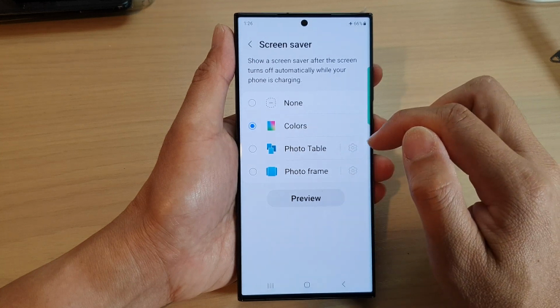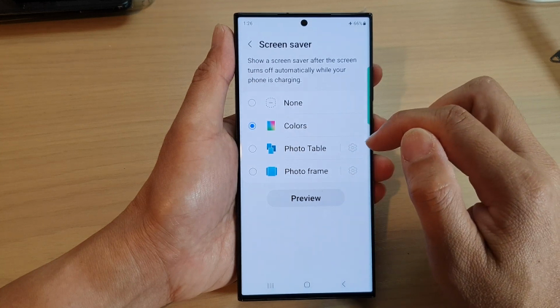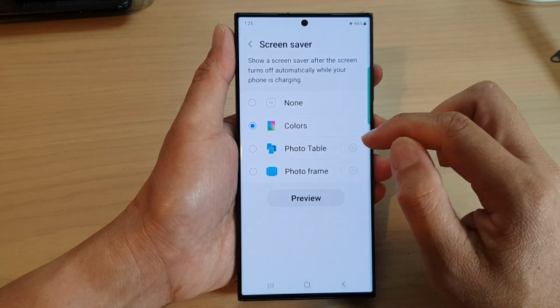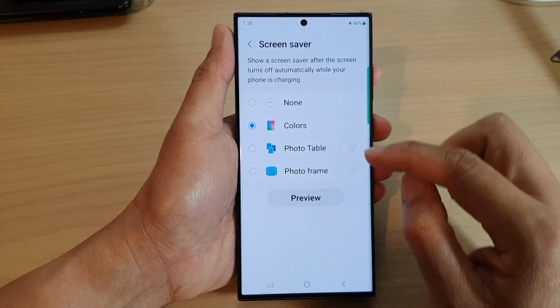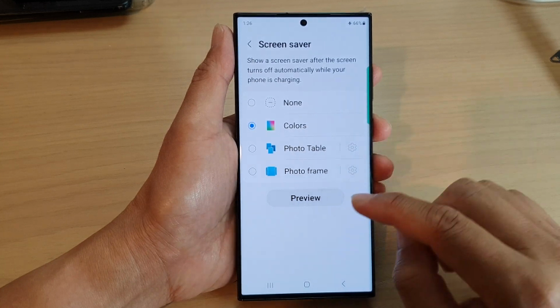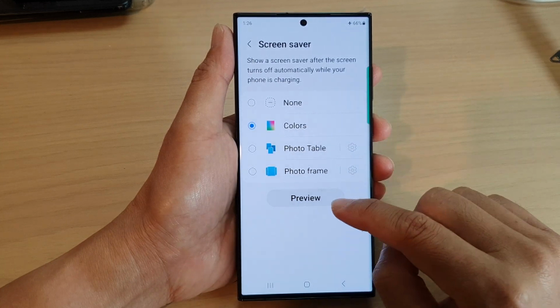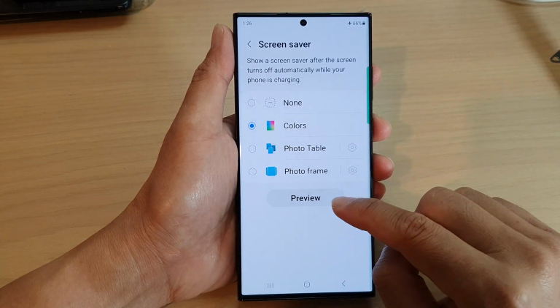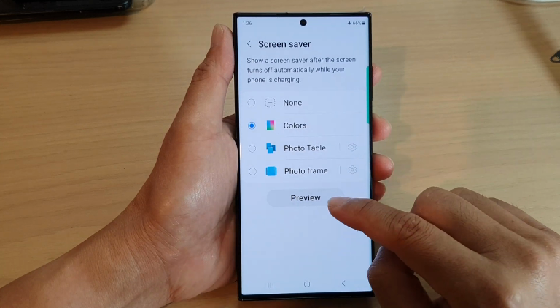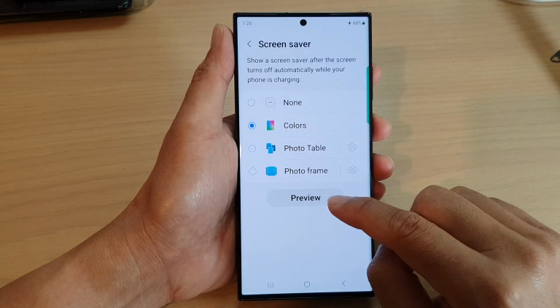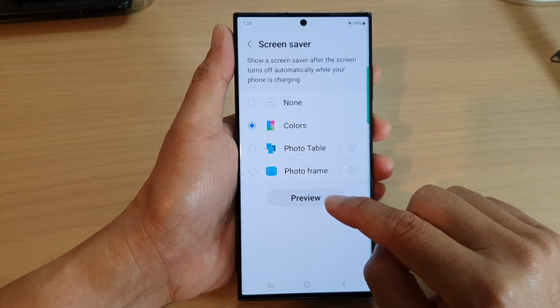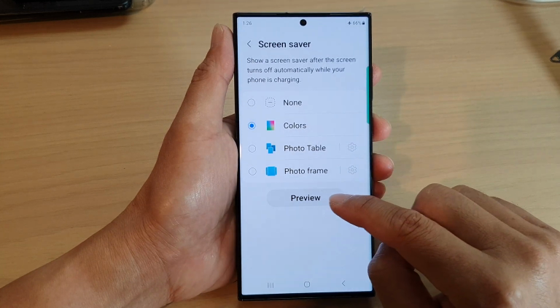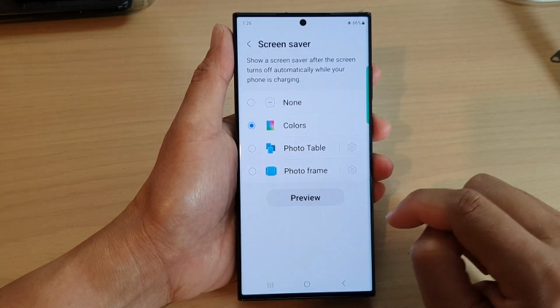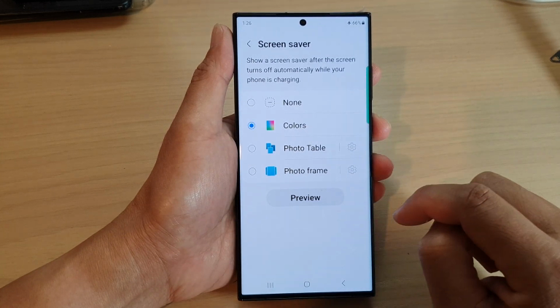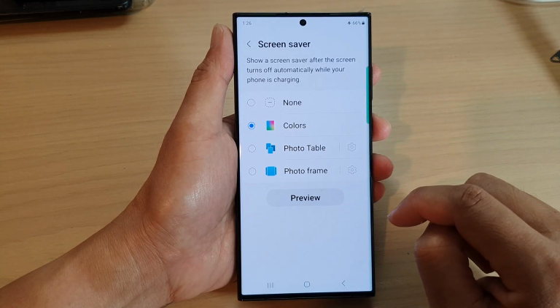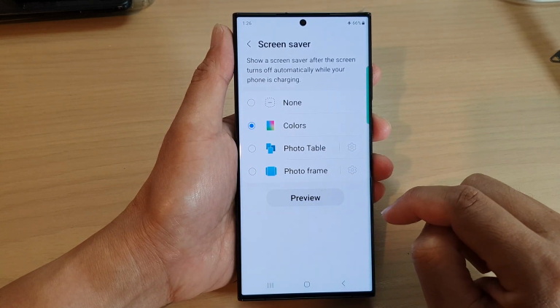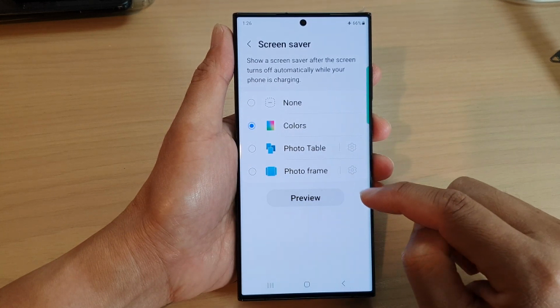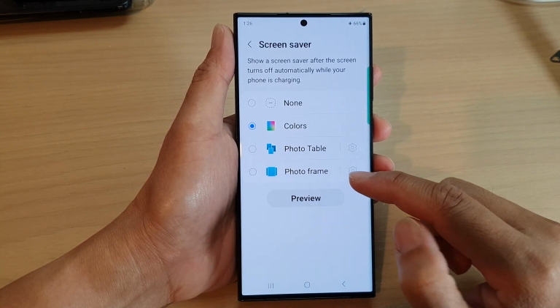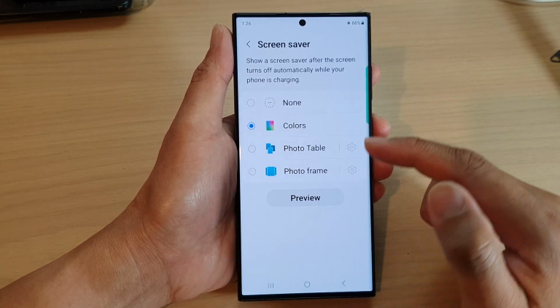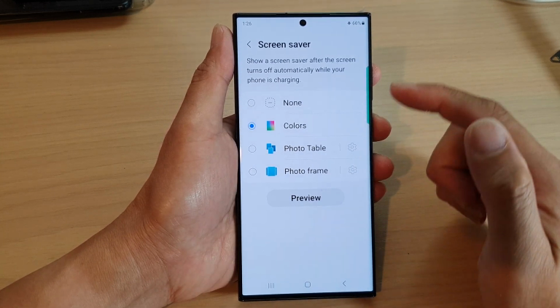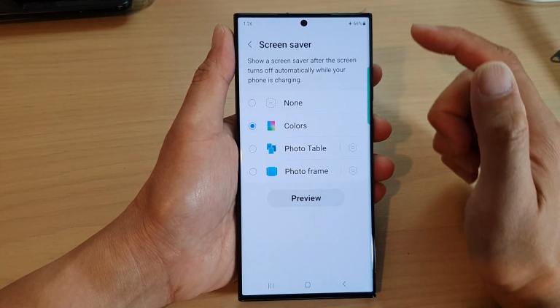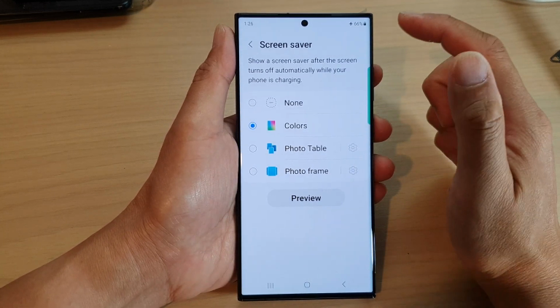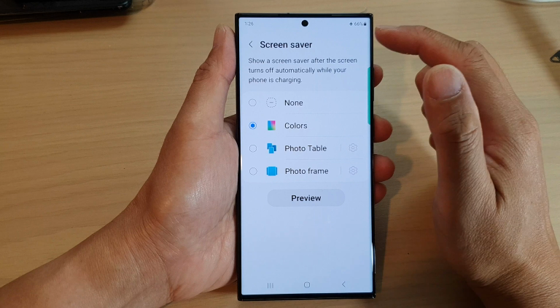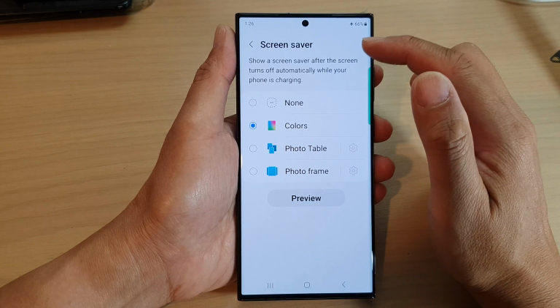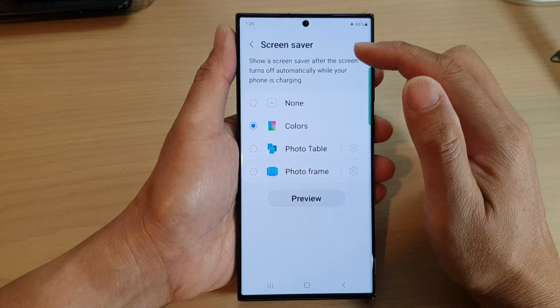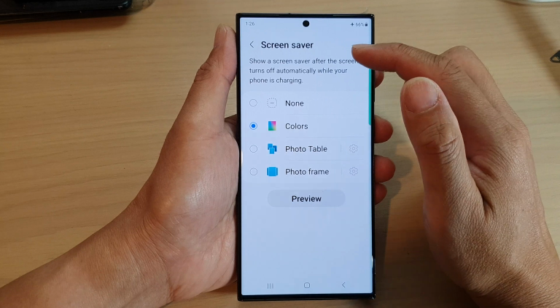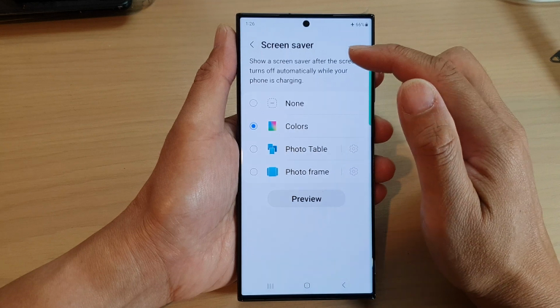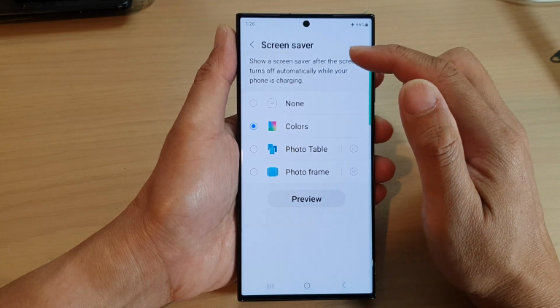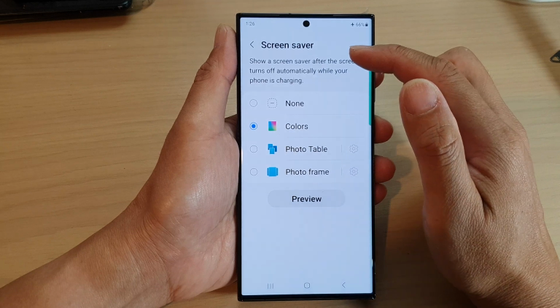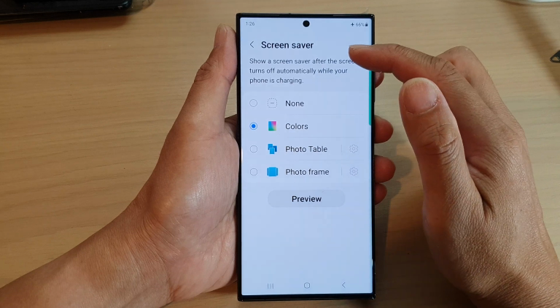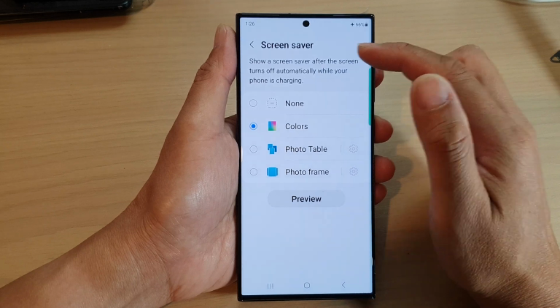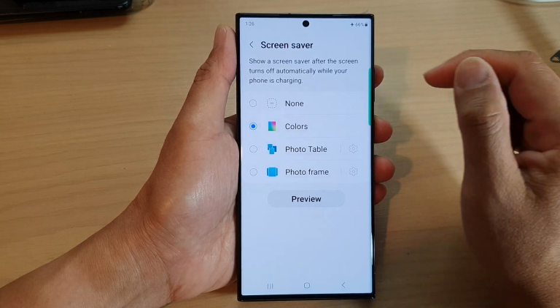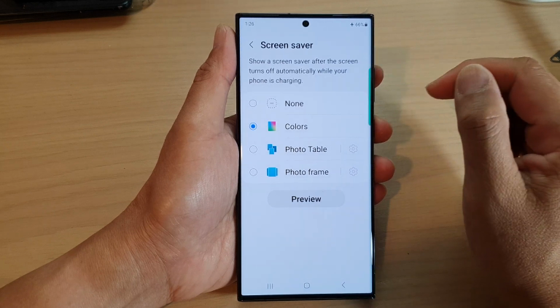Then you can tap on the Preview button to preview your Colors Screensaver.